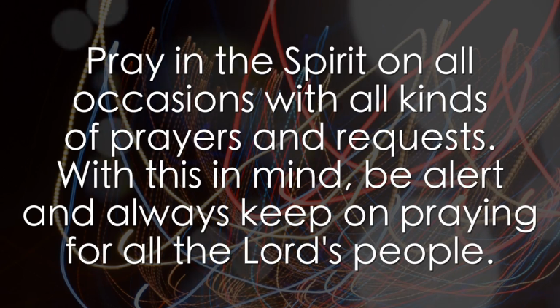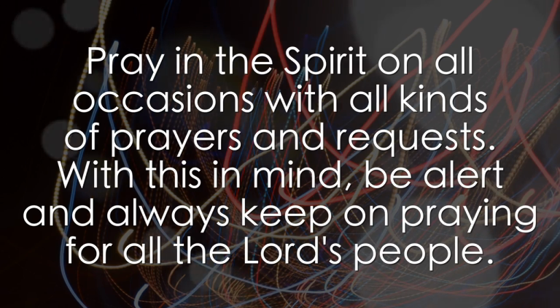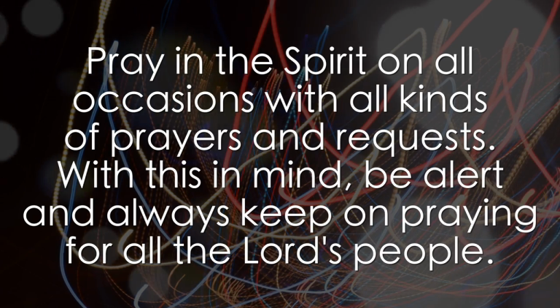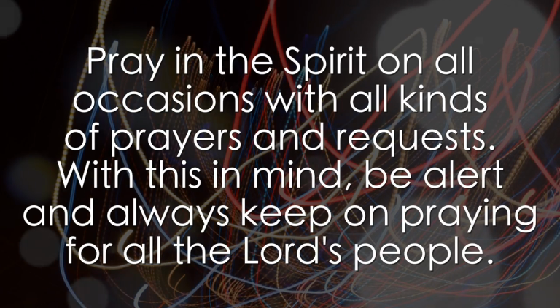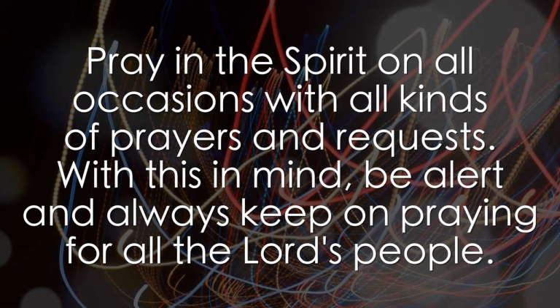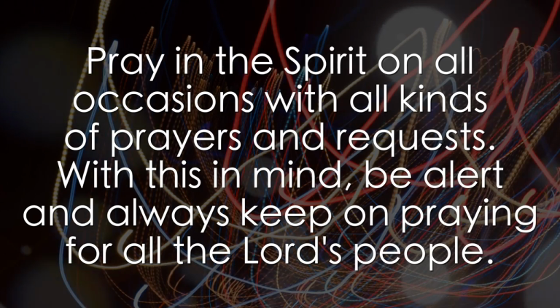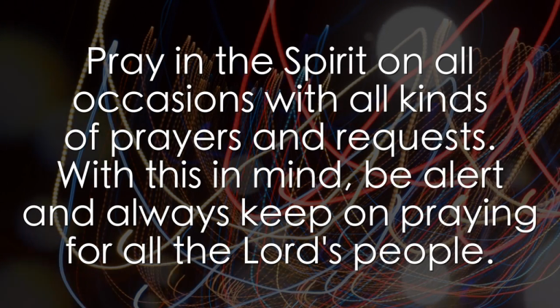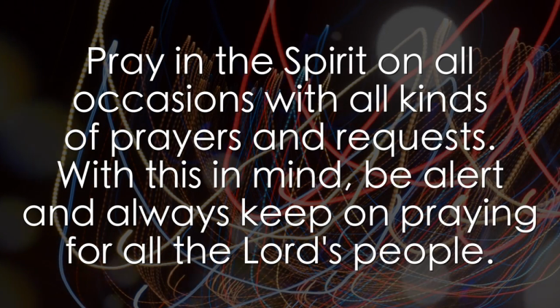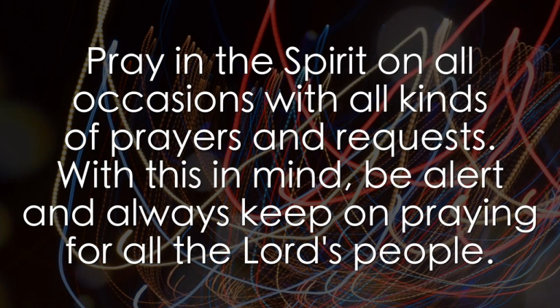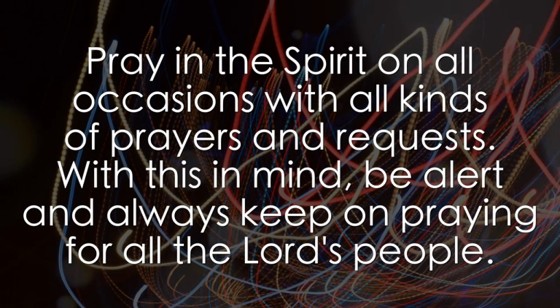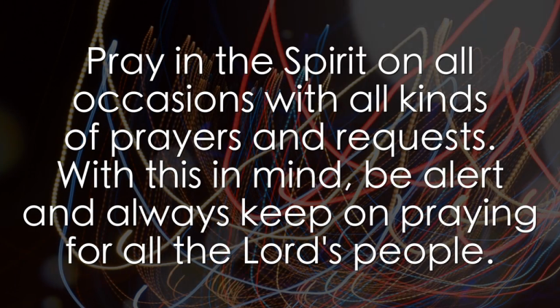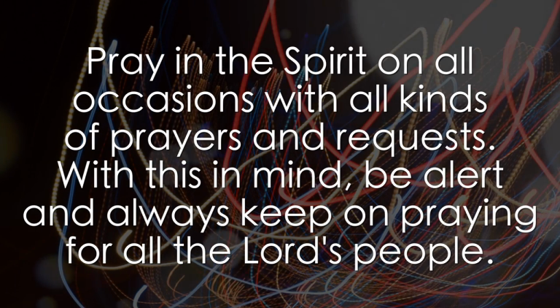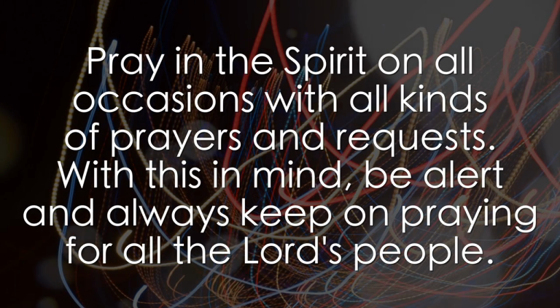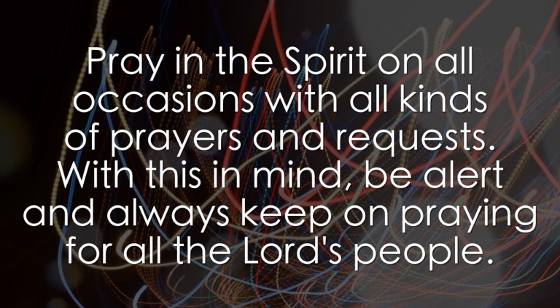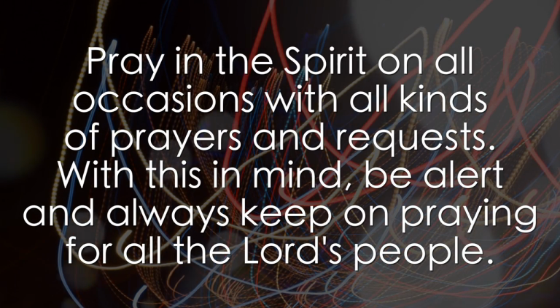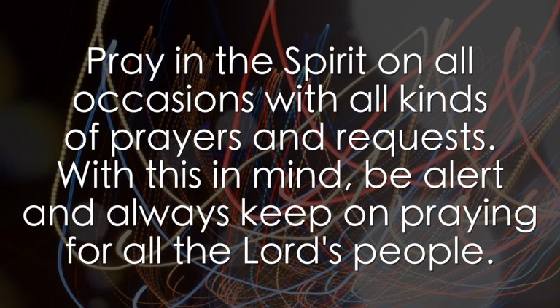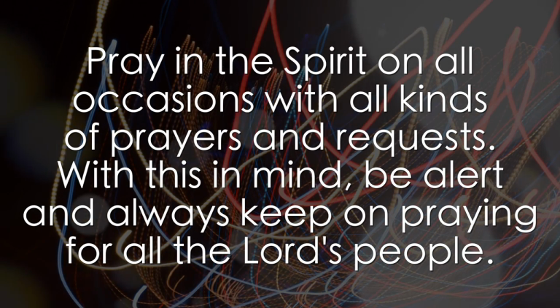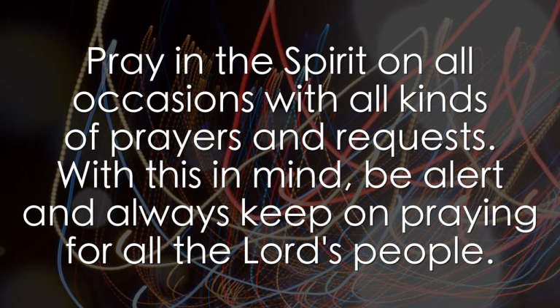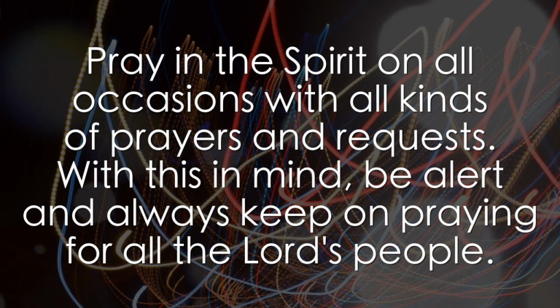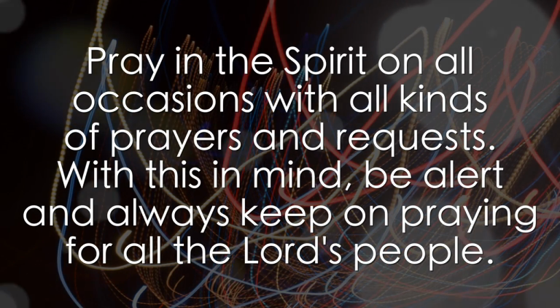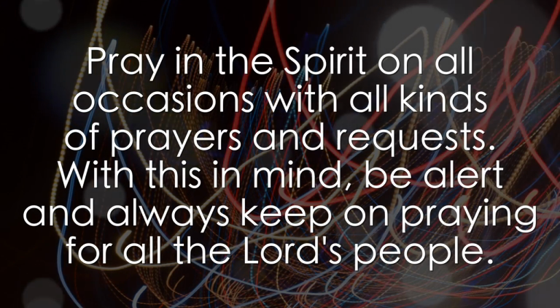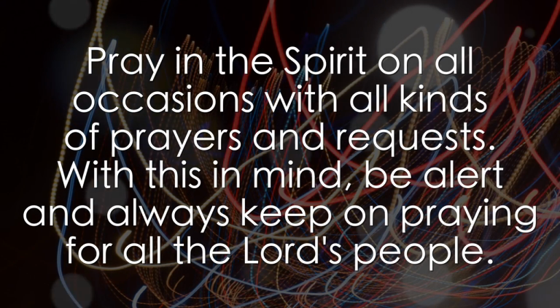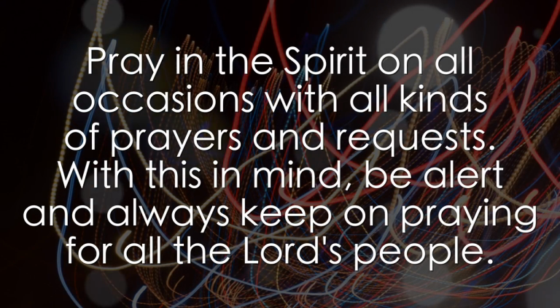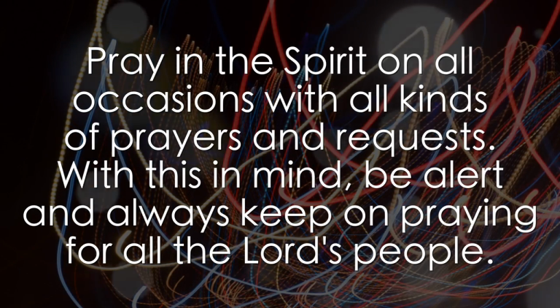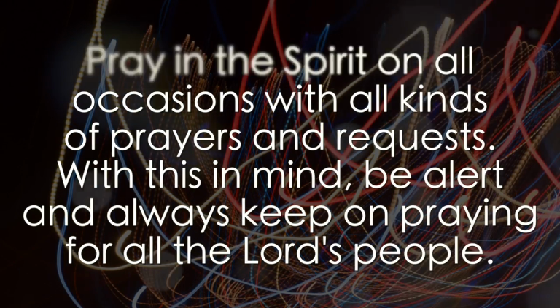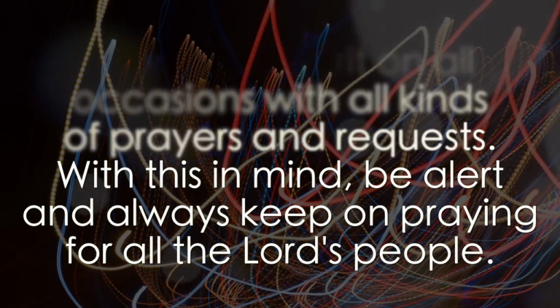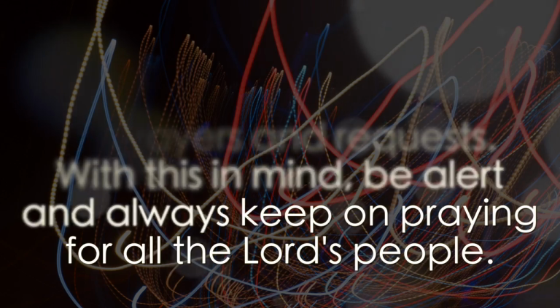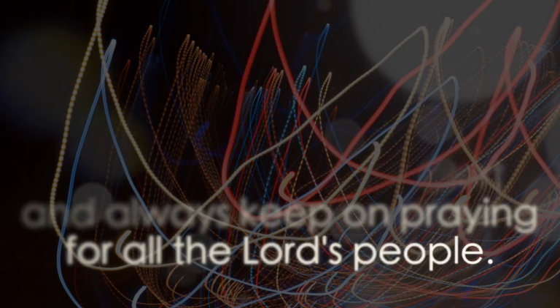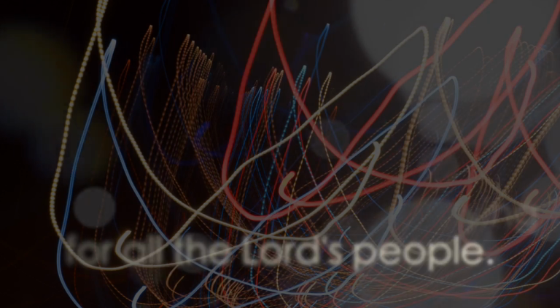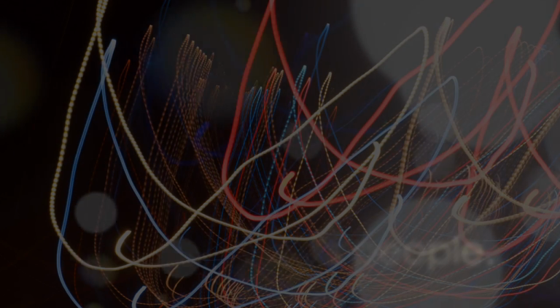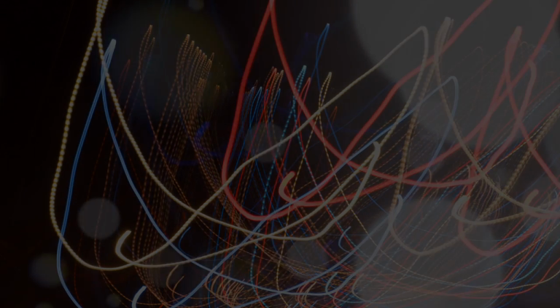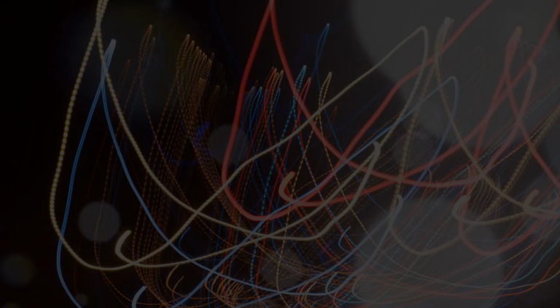Maybe, just maybe, that's the best velocity concept of all. Something to pray about, don't you think?